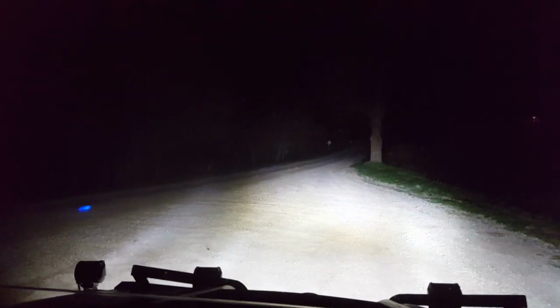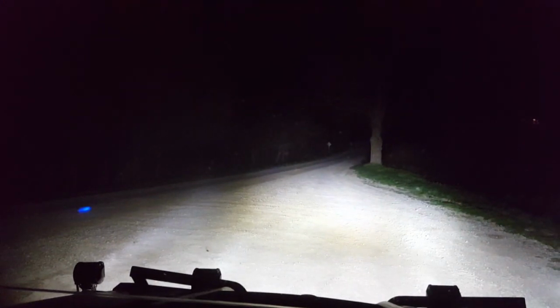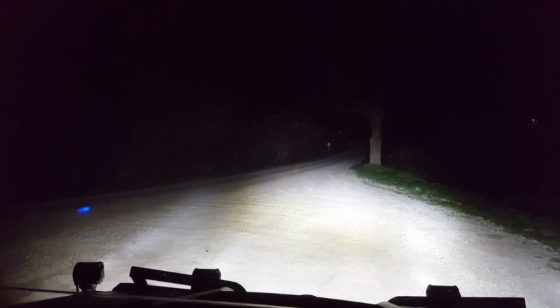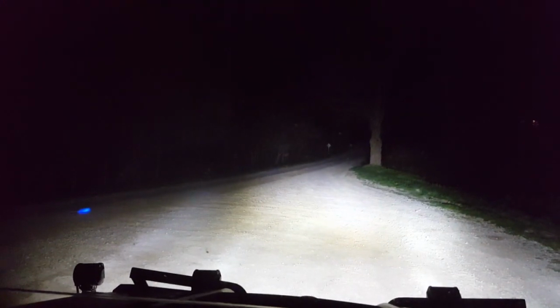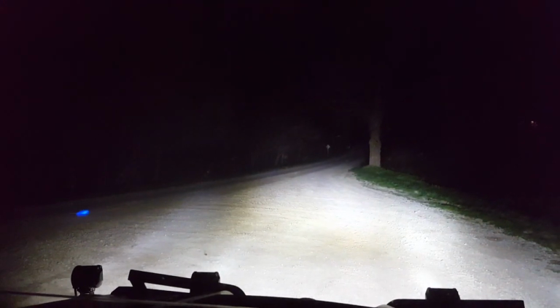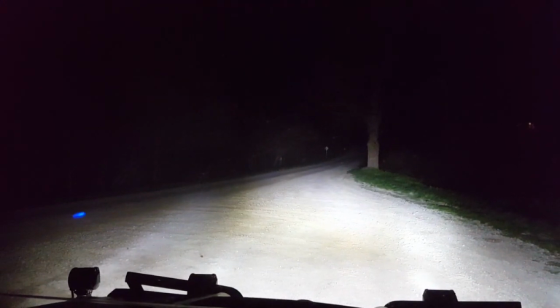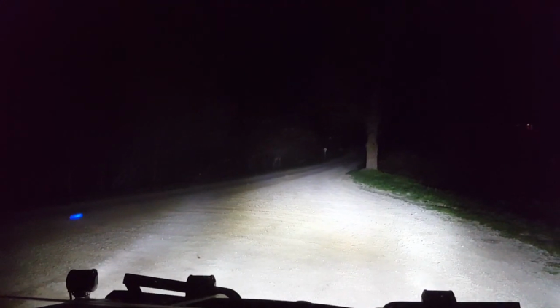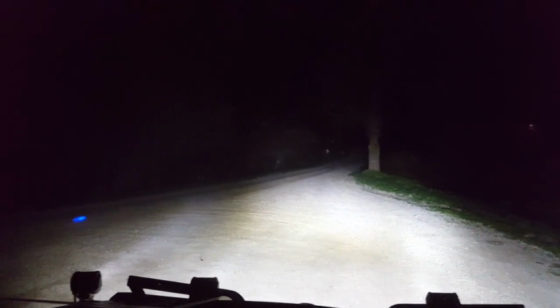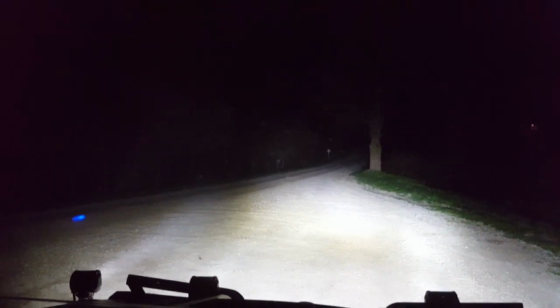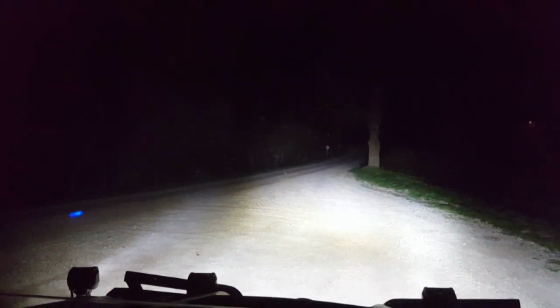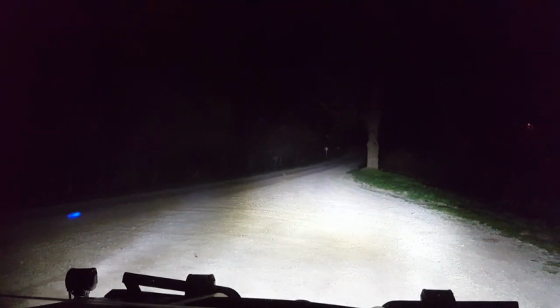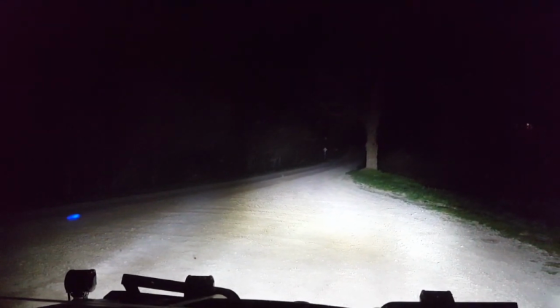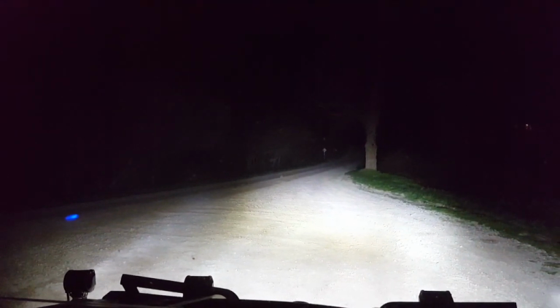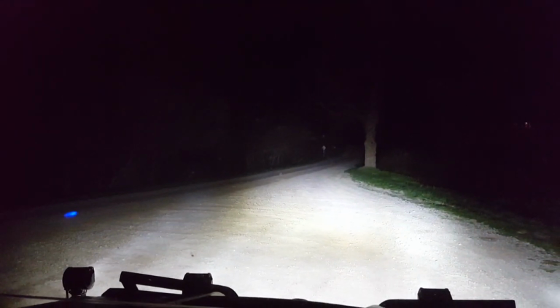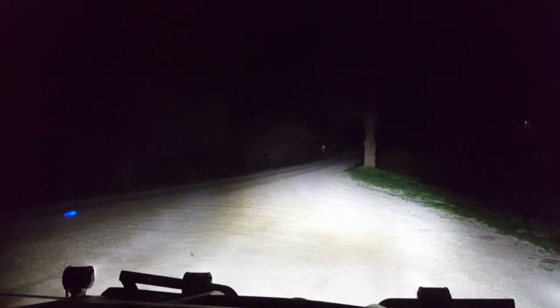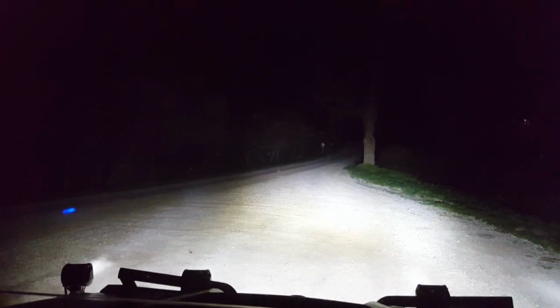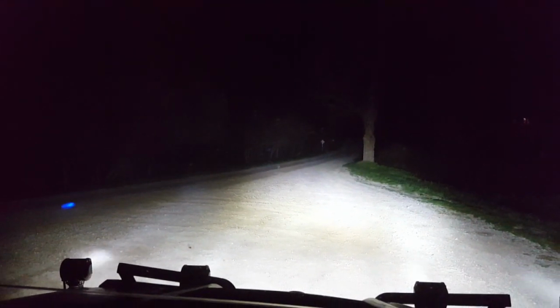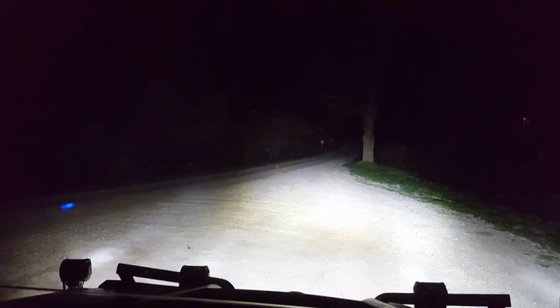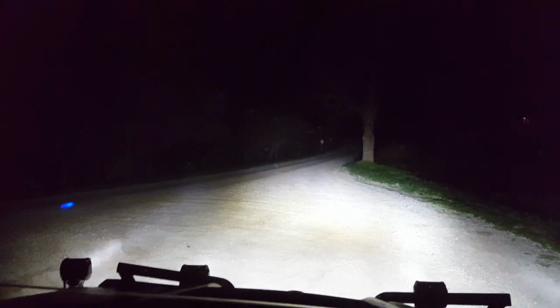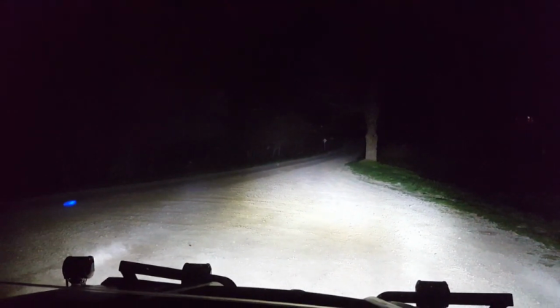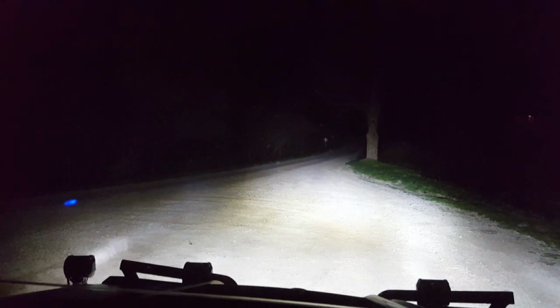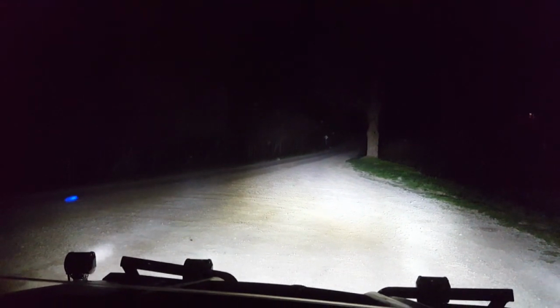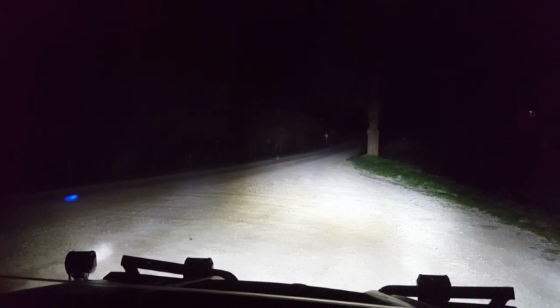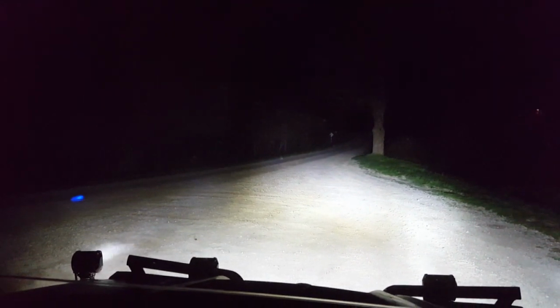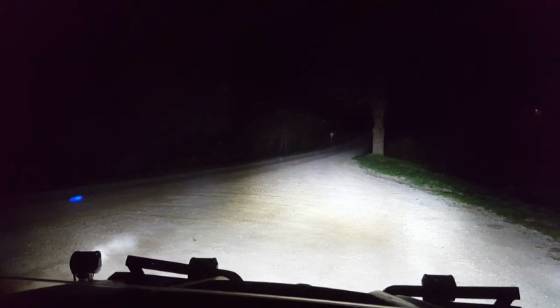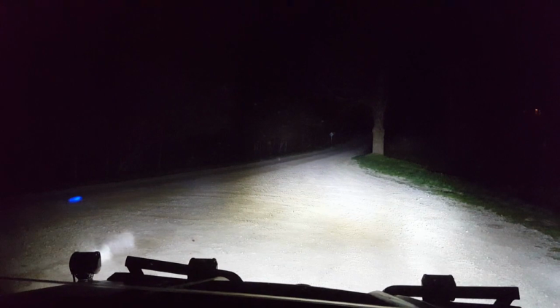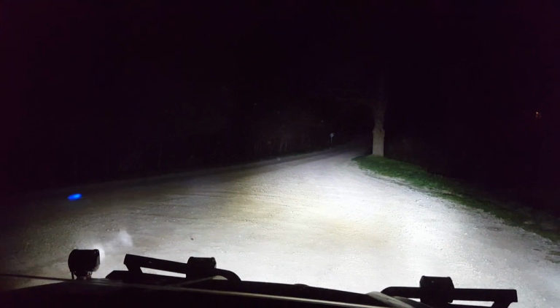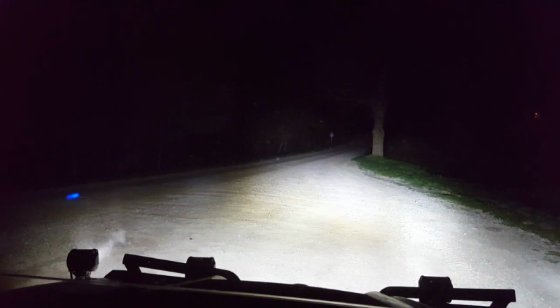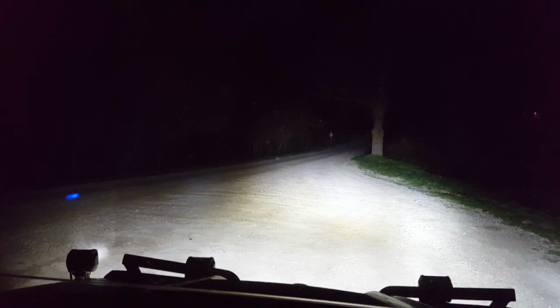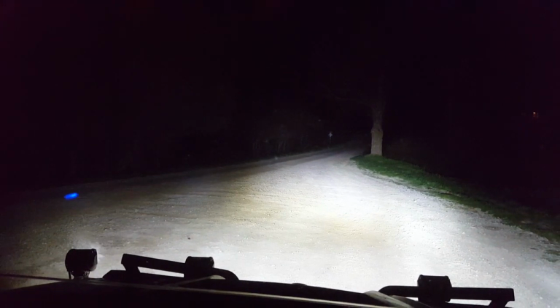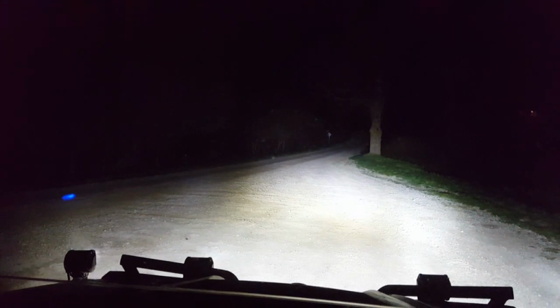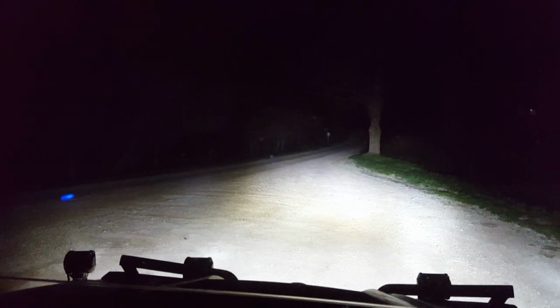Well there you have it — those four 4-inch pods give you a ton of light. I can see really well with those things. That's pretty cool.